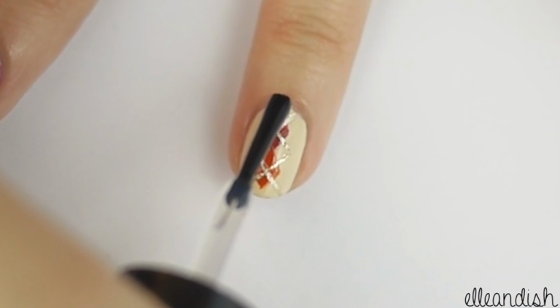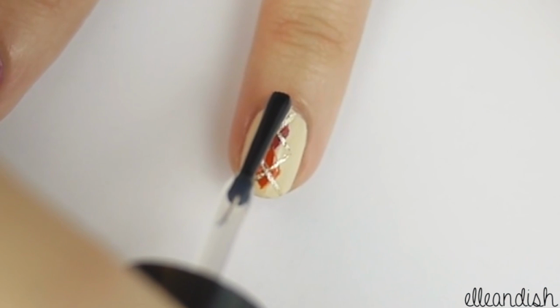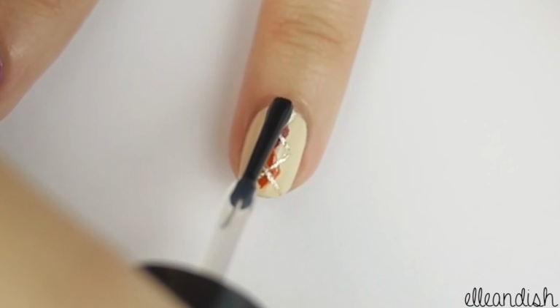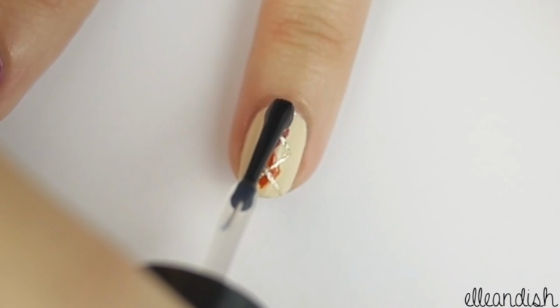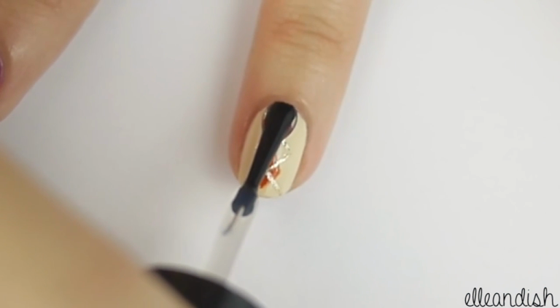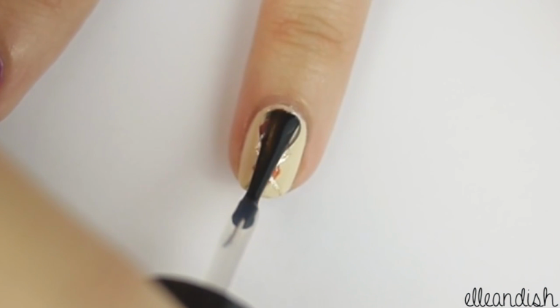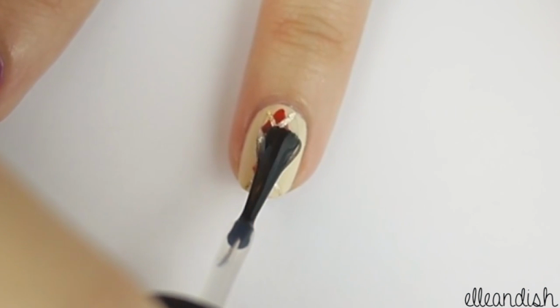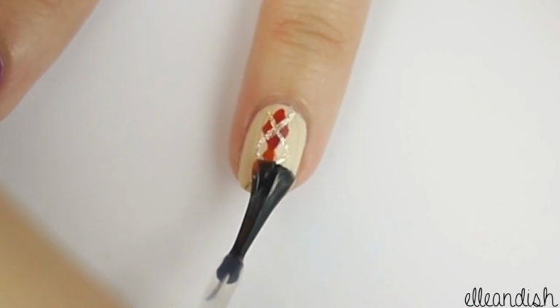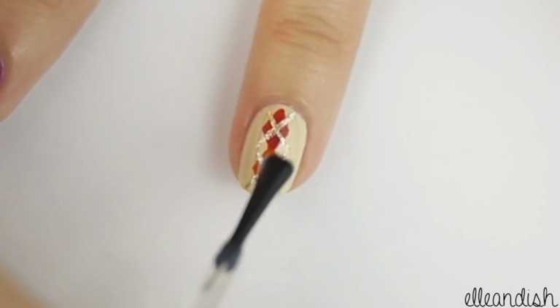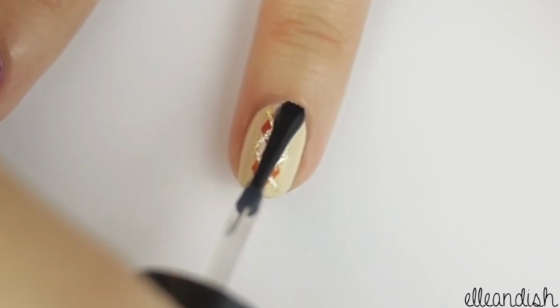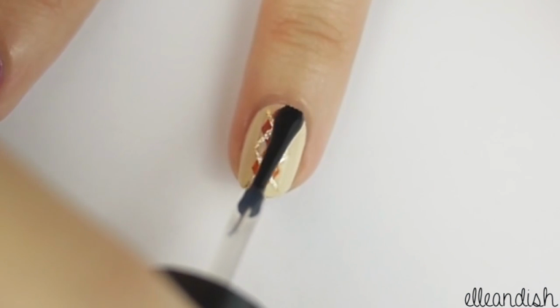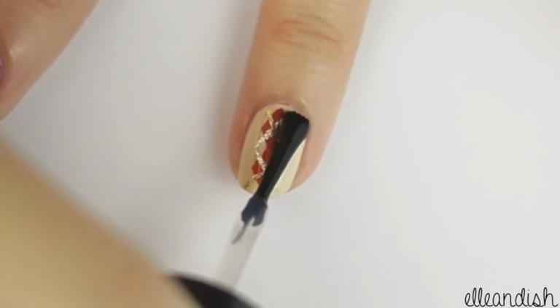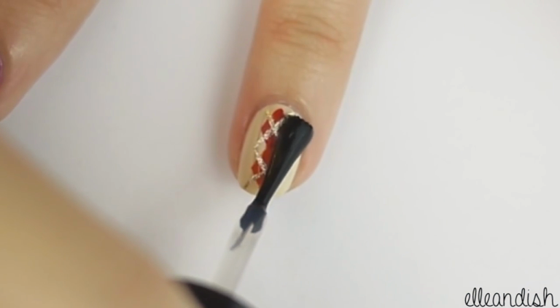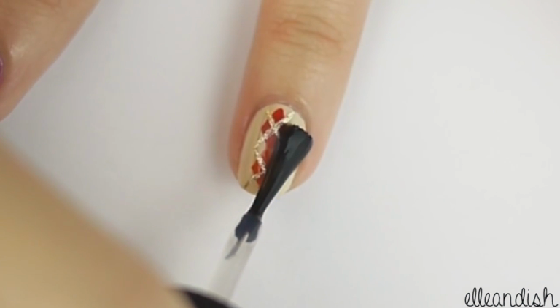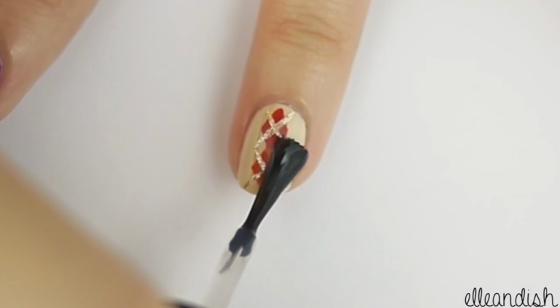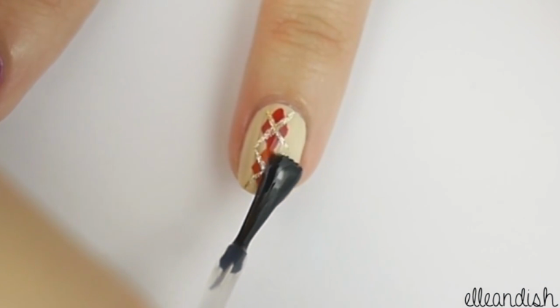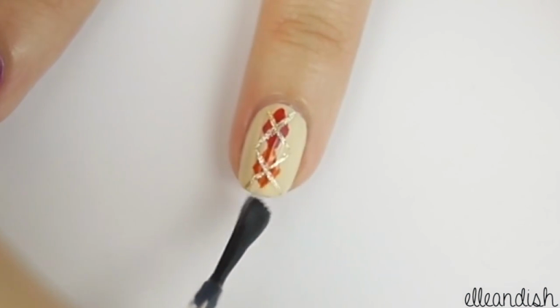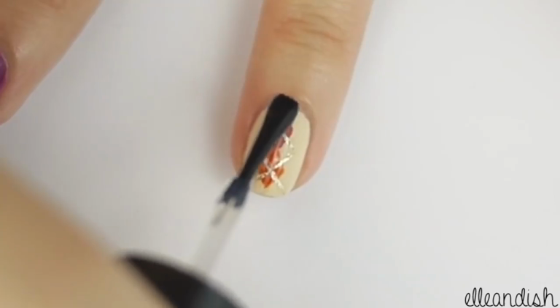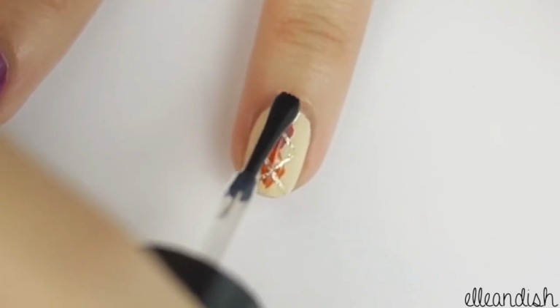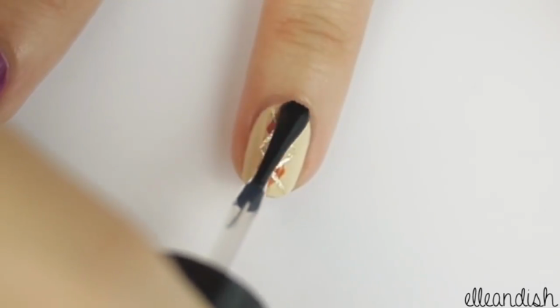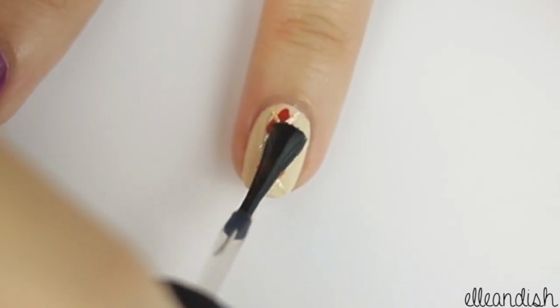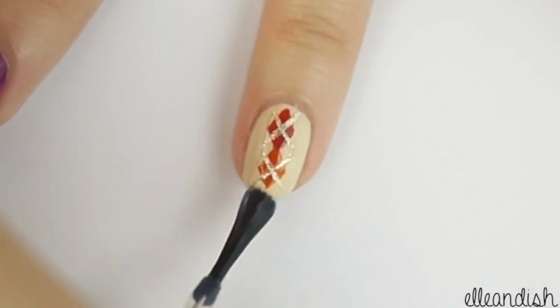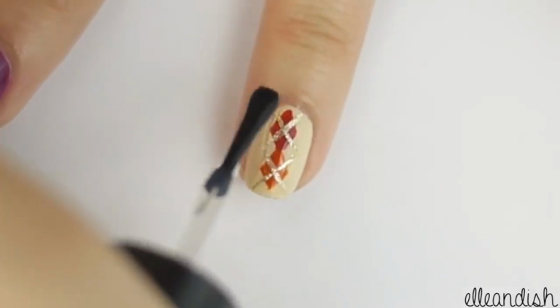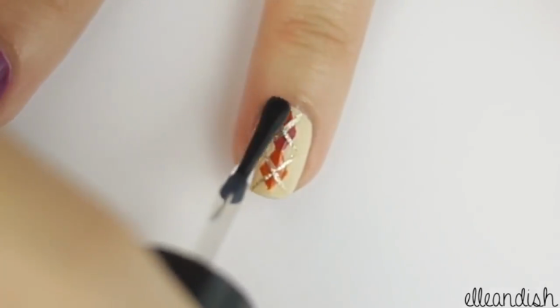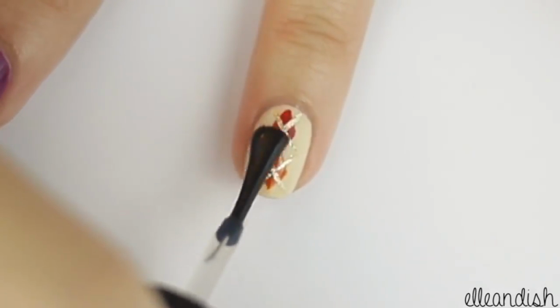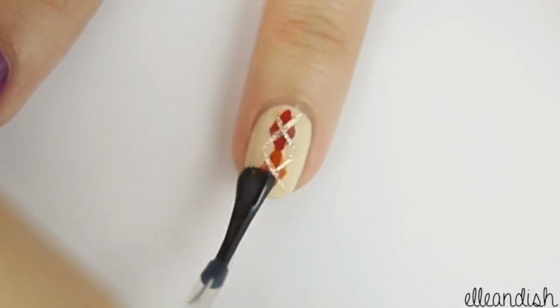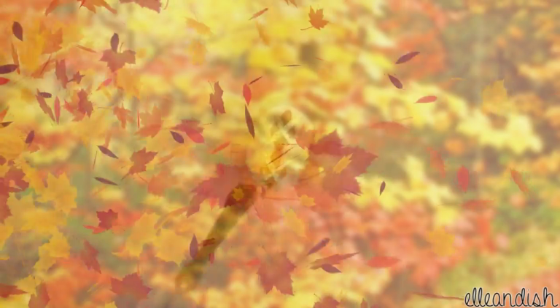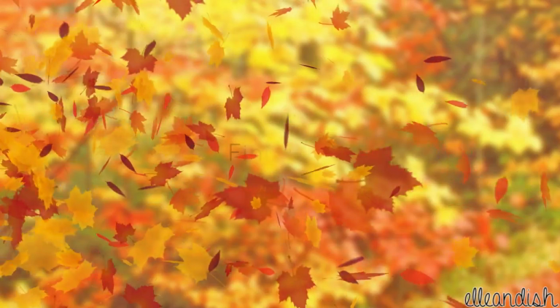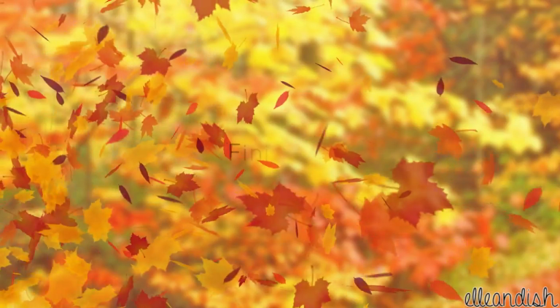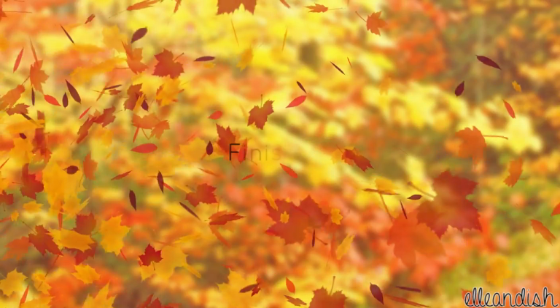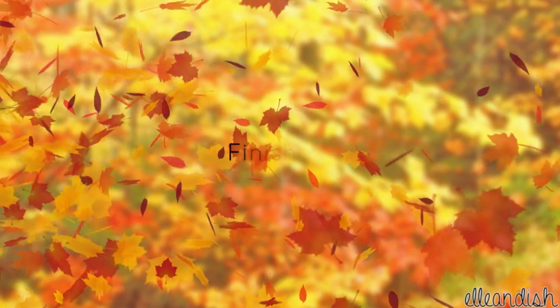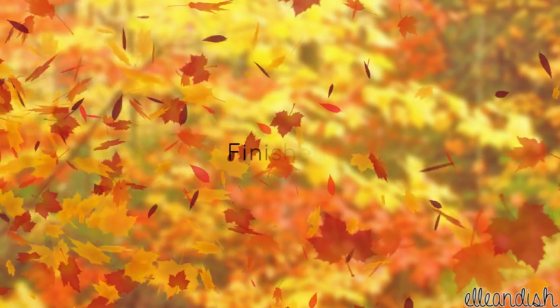Now the only thing left to do is to apply top coat. And now you're finished!